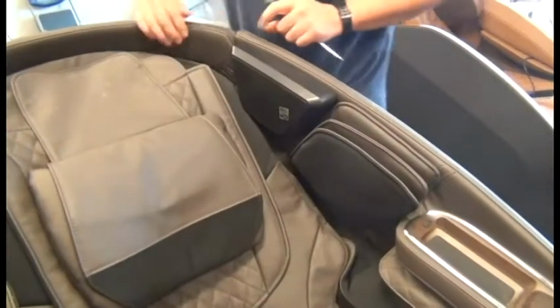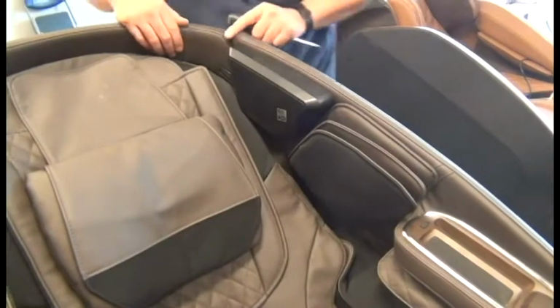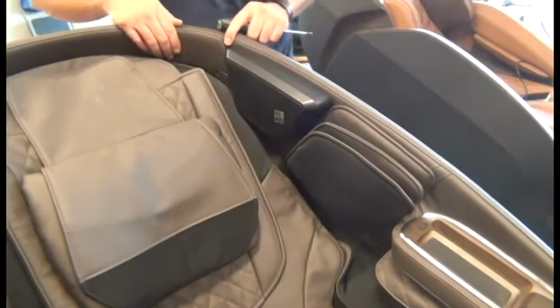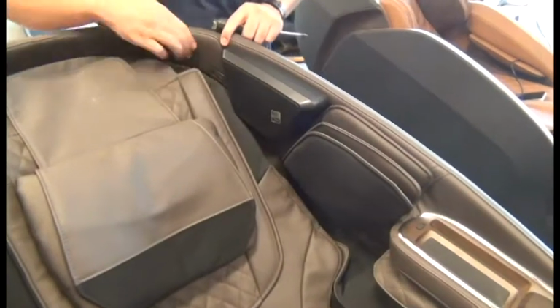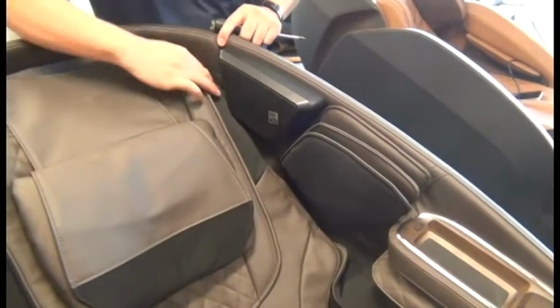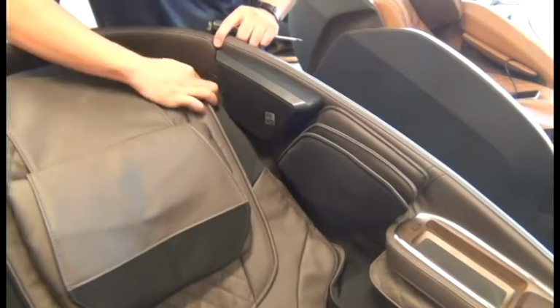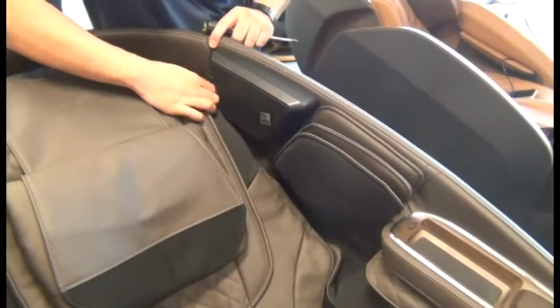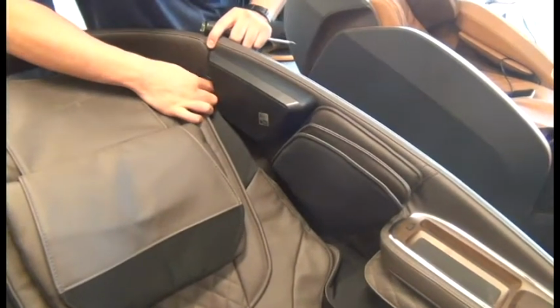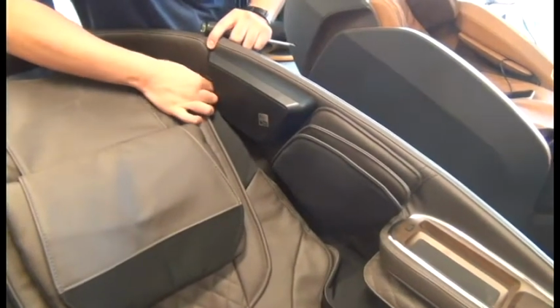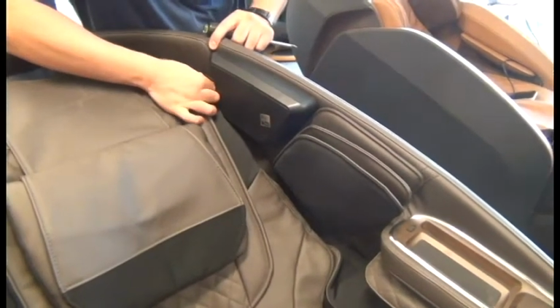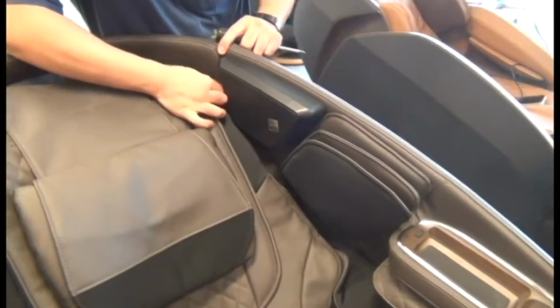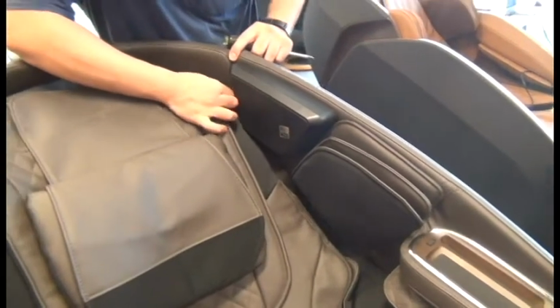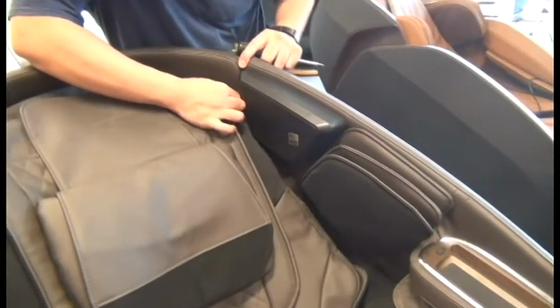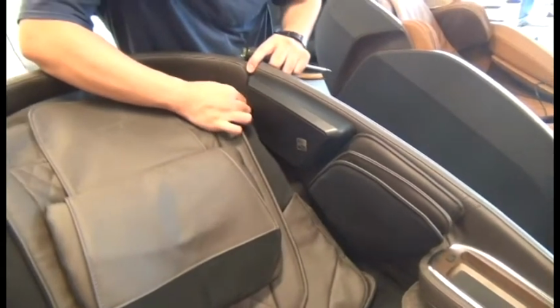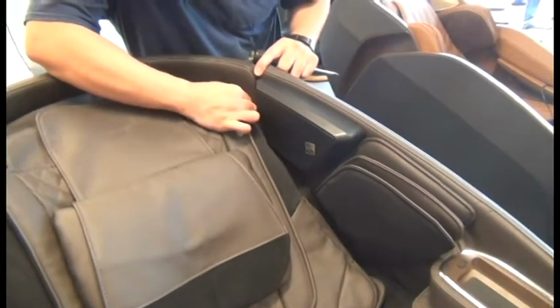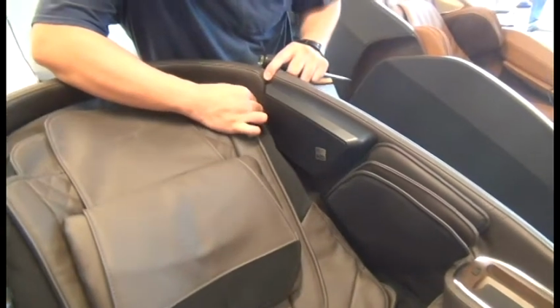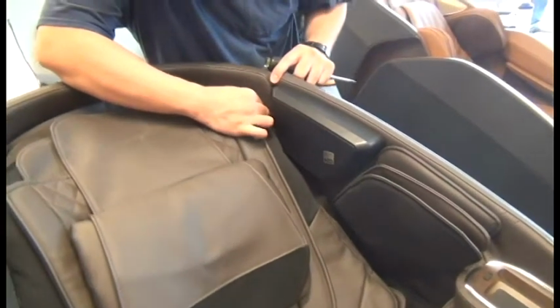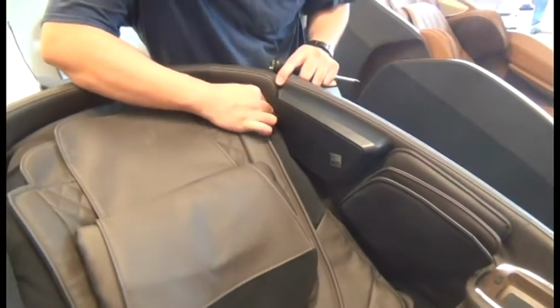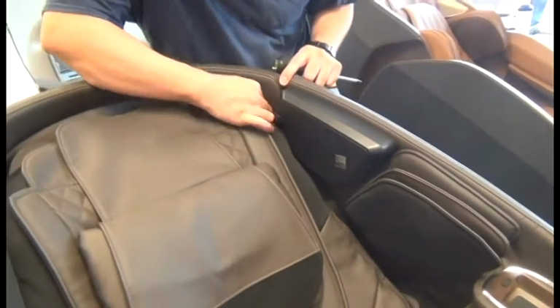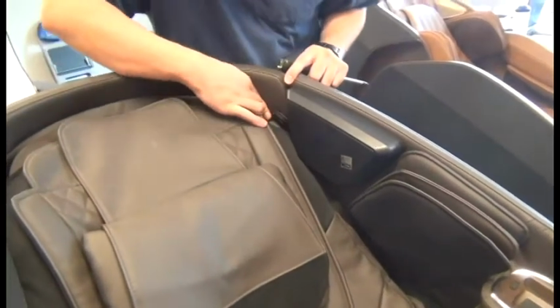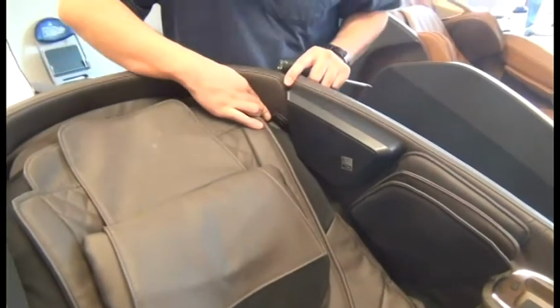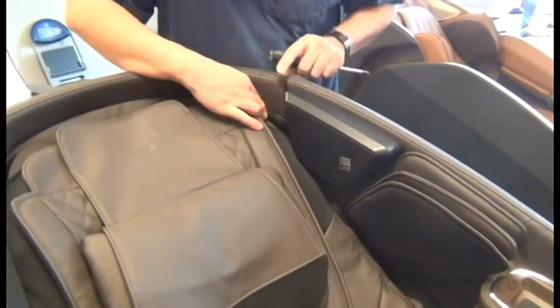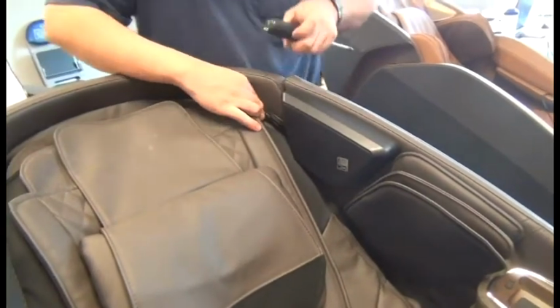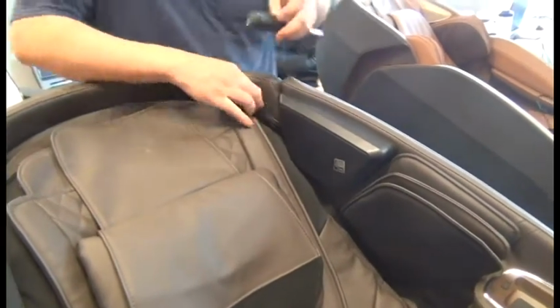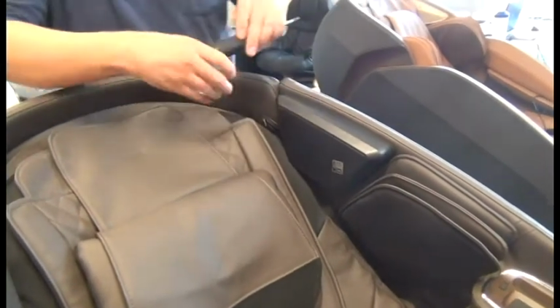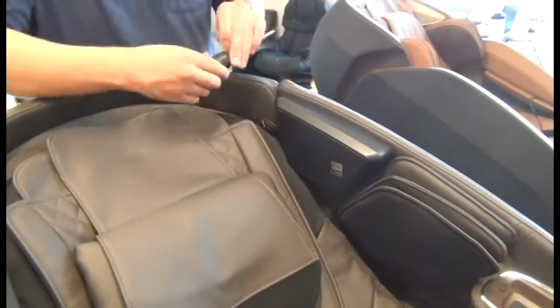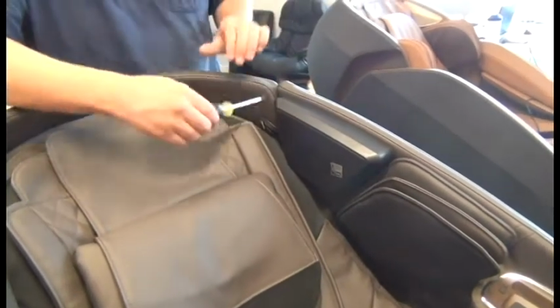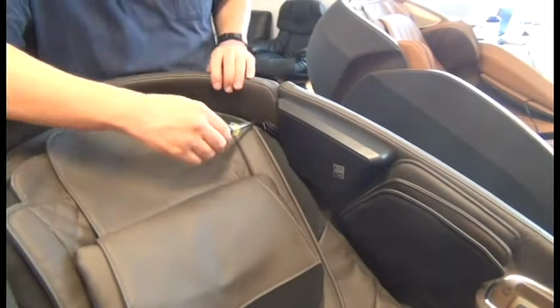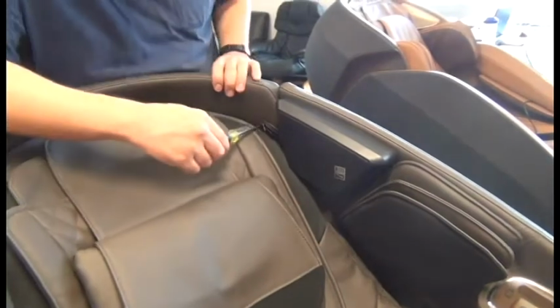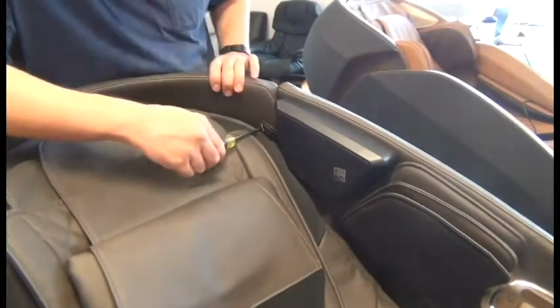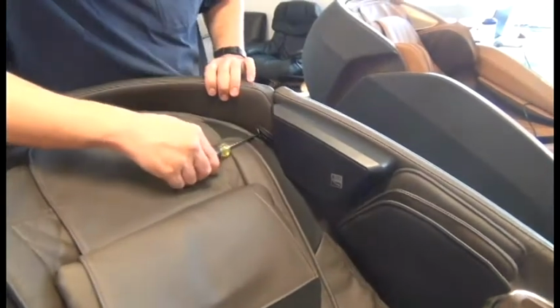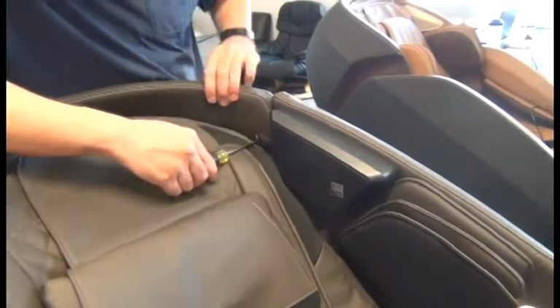Next, we'll open up the small zippered pocket located right behind the speaker and use a Phillips head screwdriver to remove the screw inside.